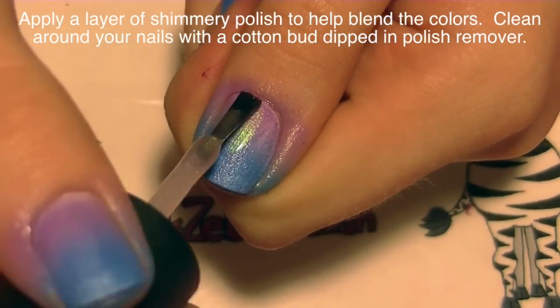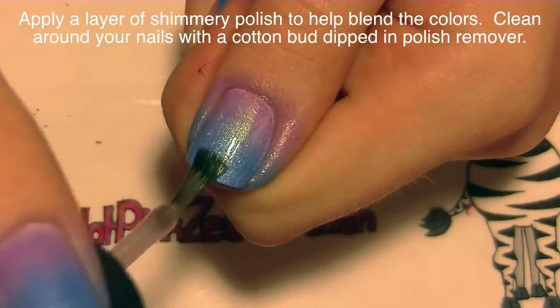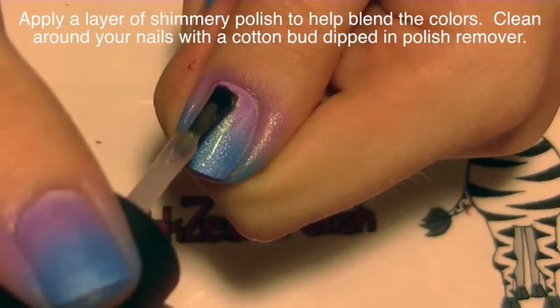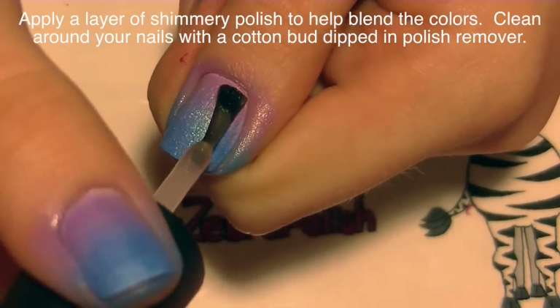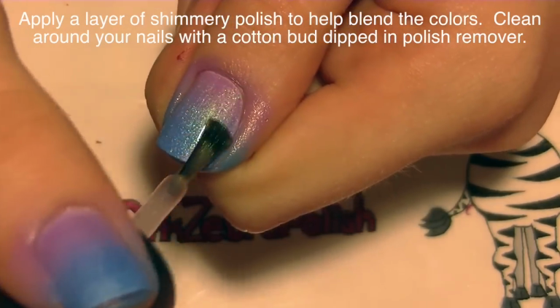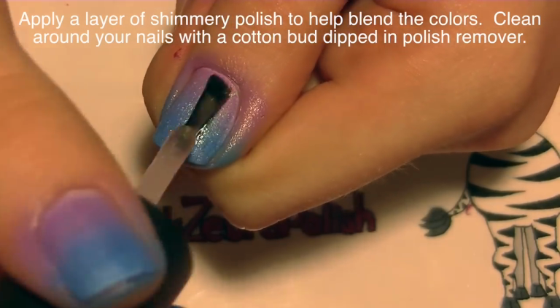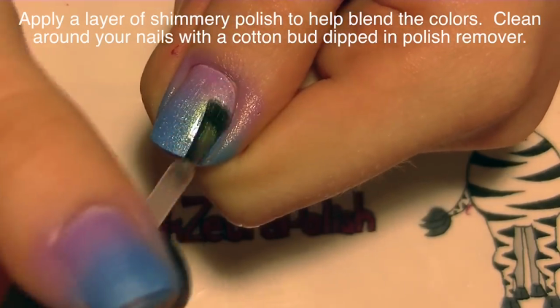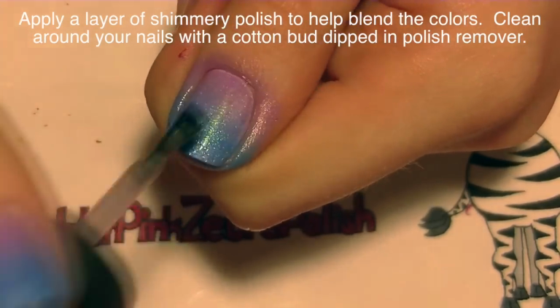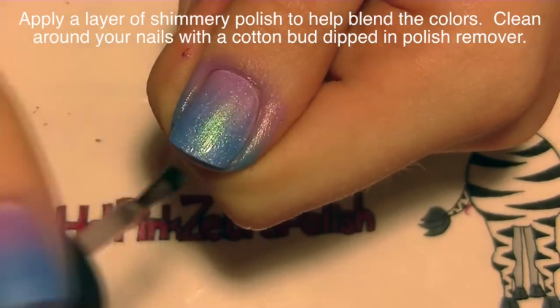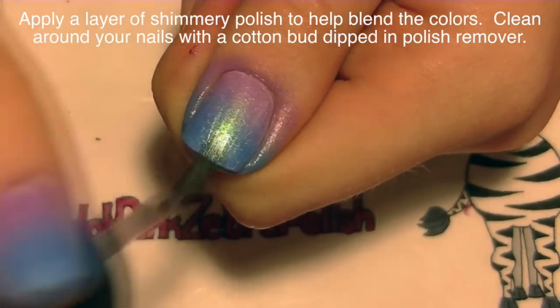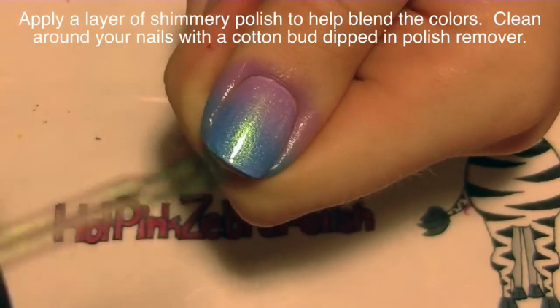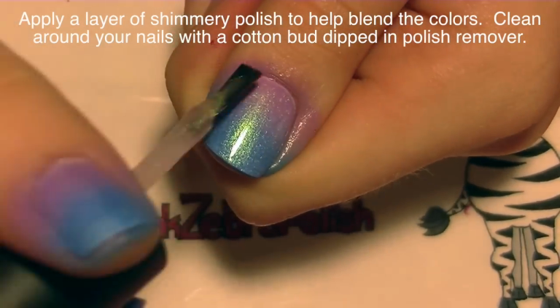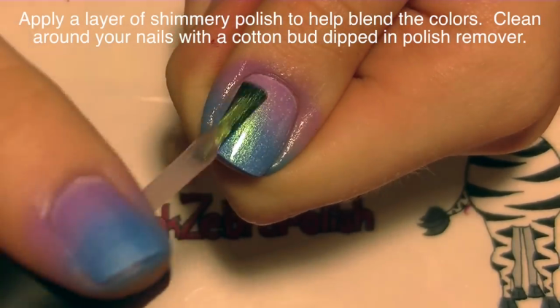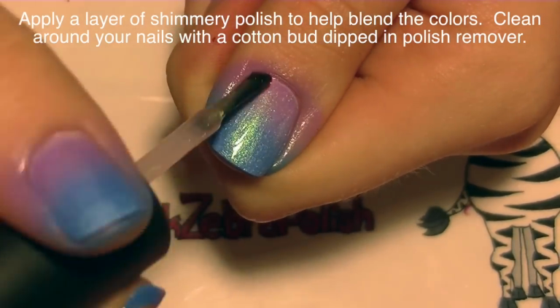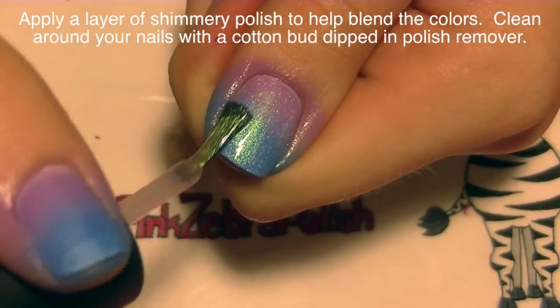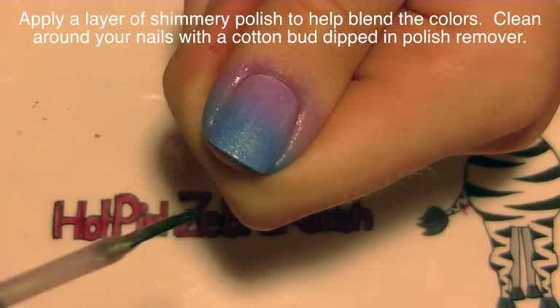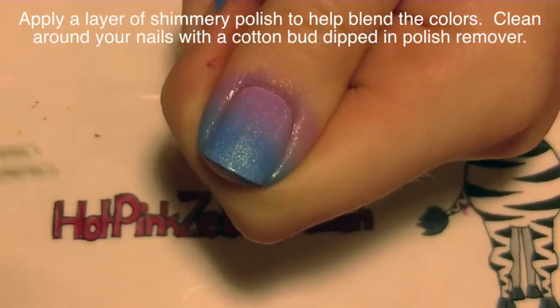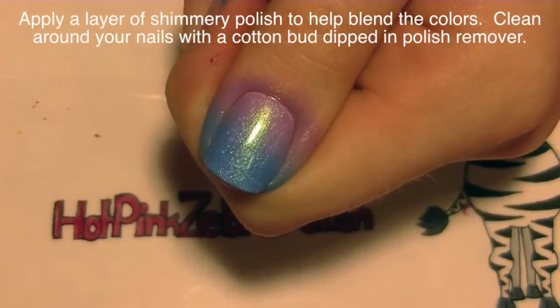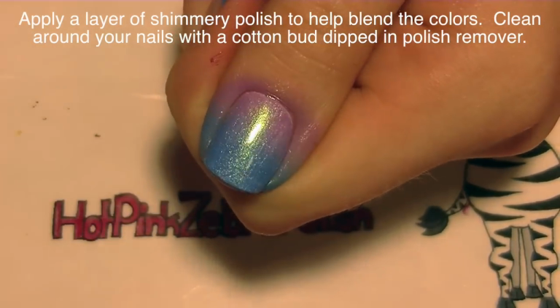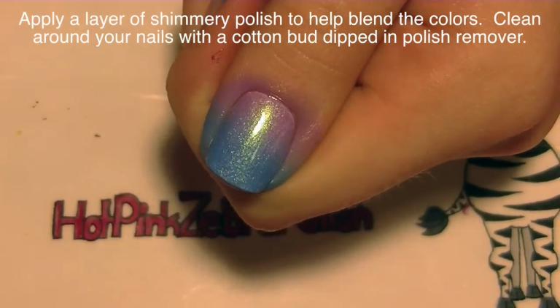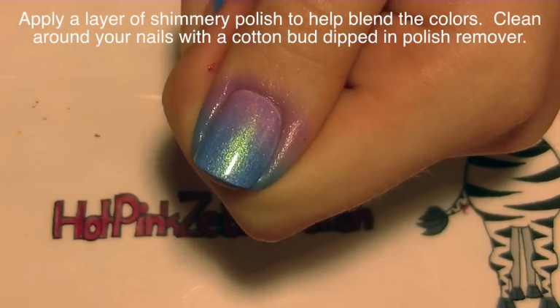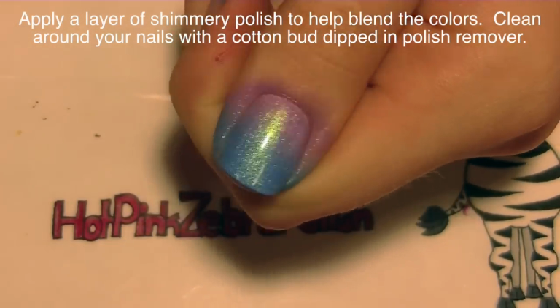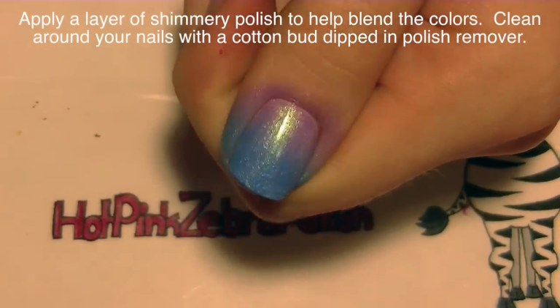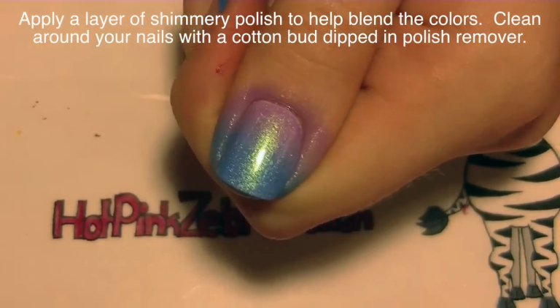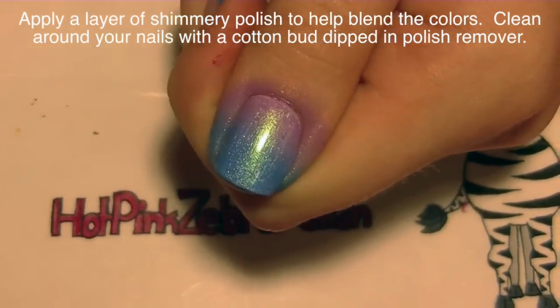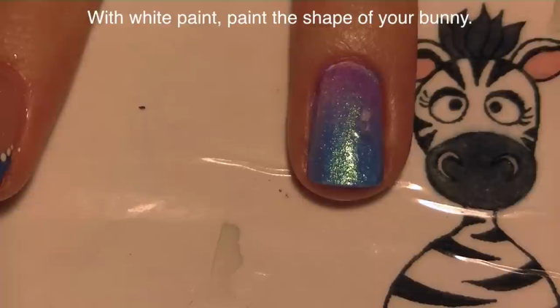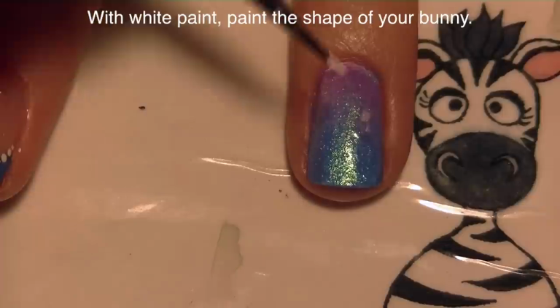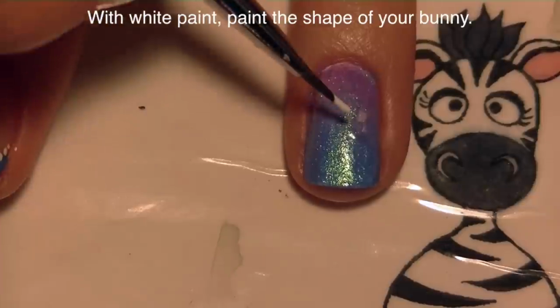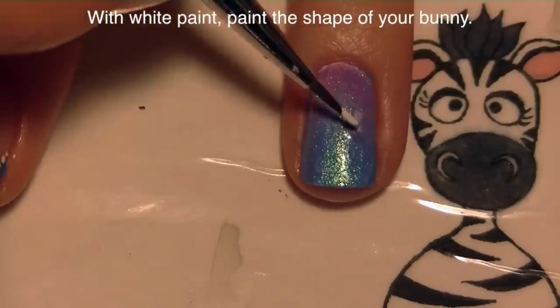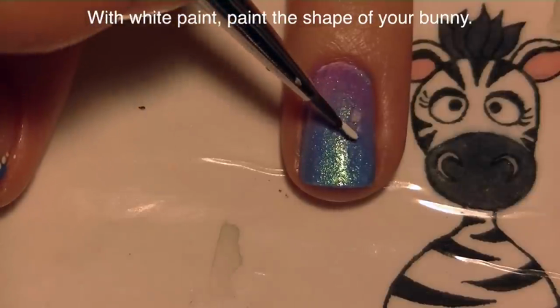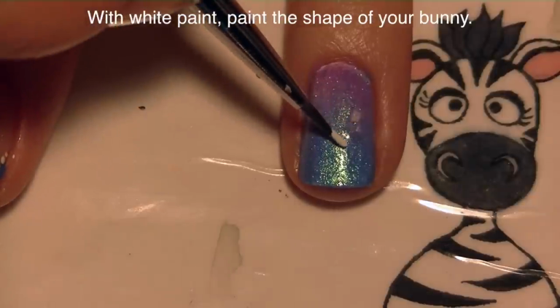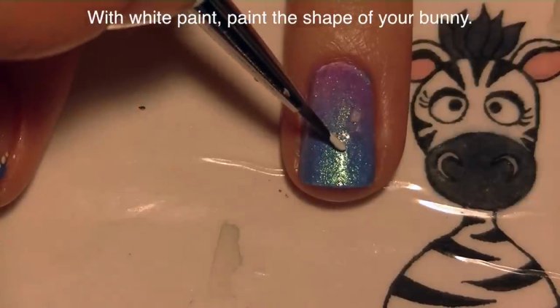To smooth the colors together I'm going to add a layer of shimmer polish and then clean around my nails with a cotton bud dipped in polish remover.